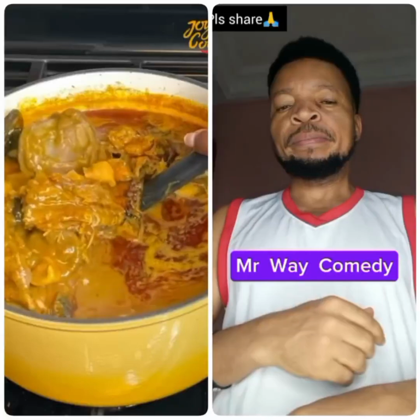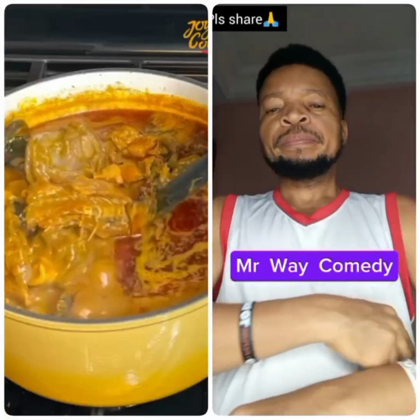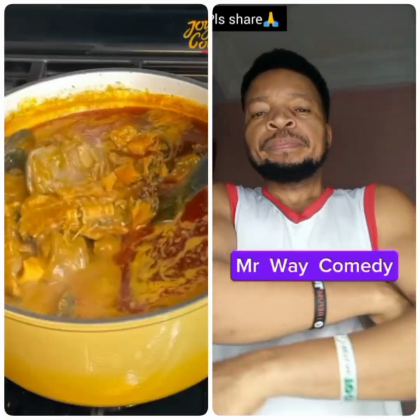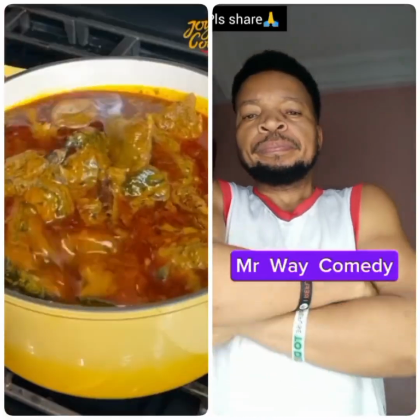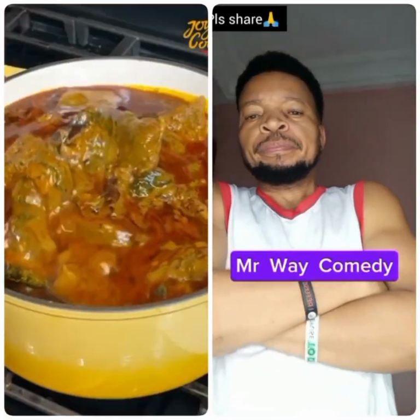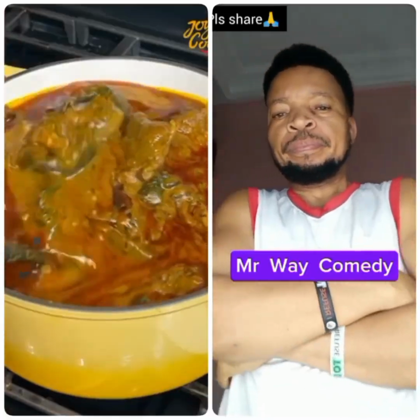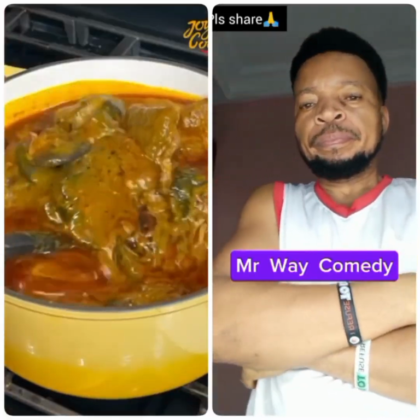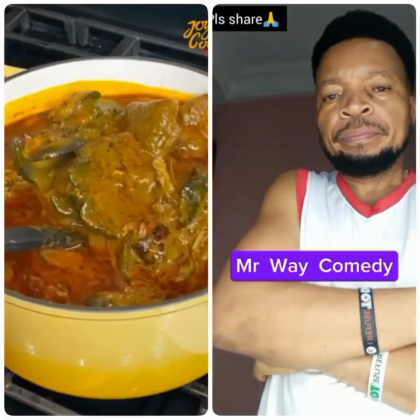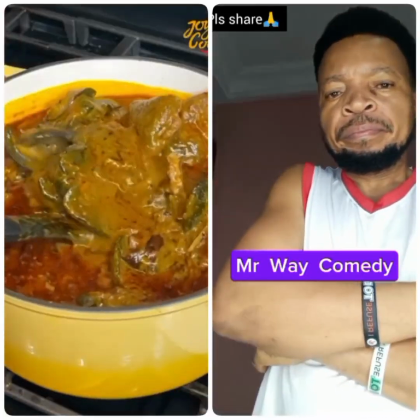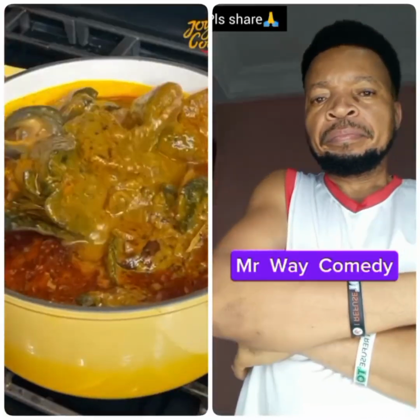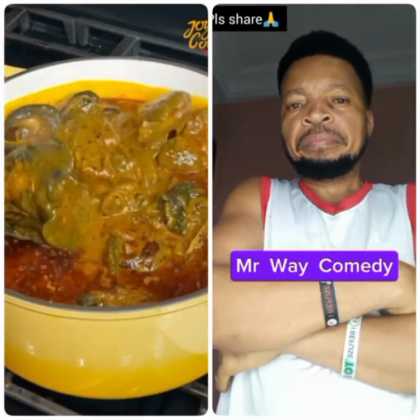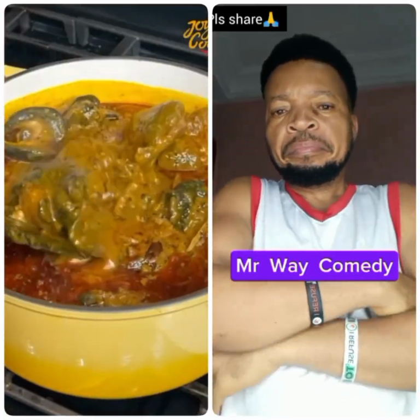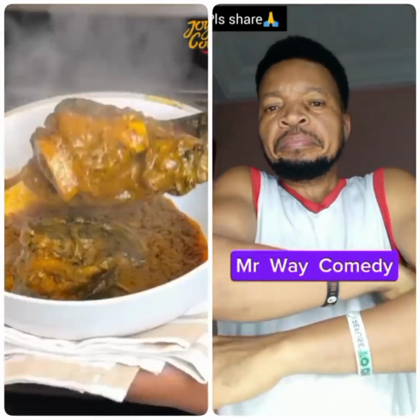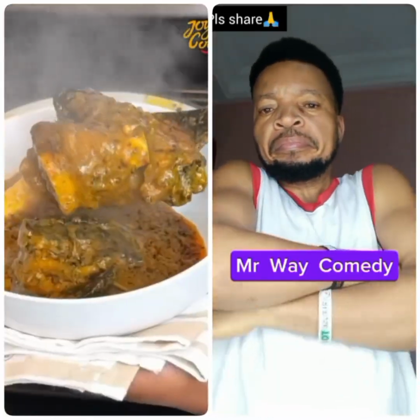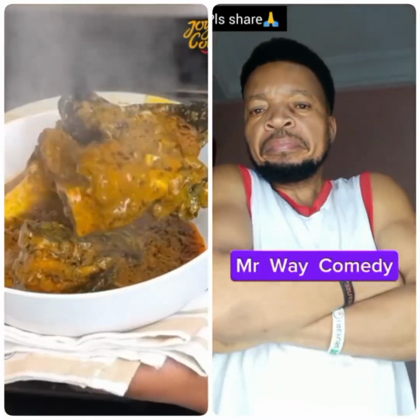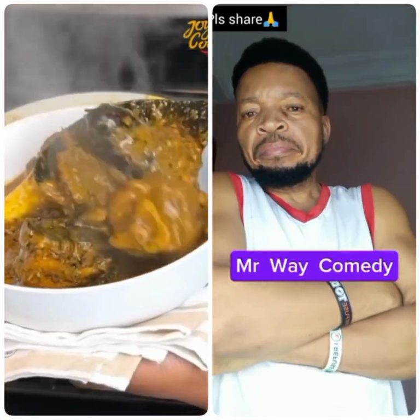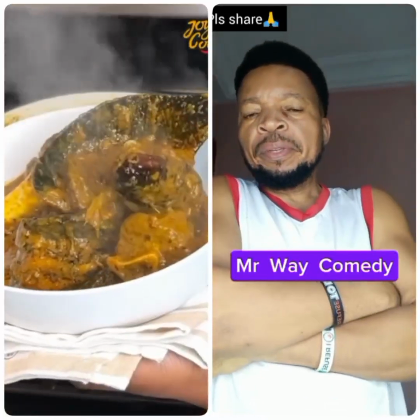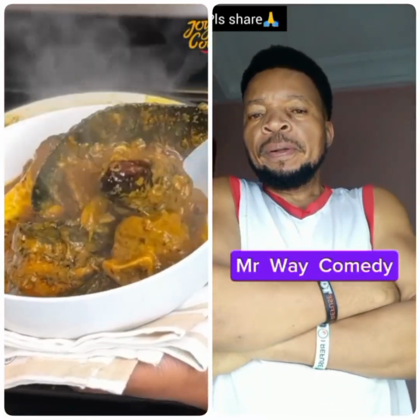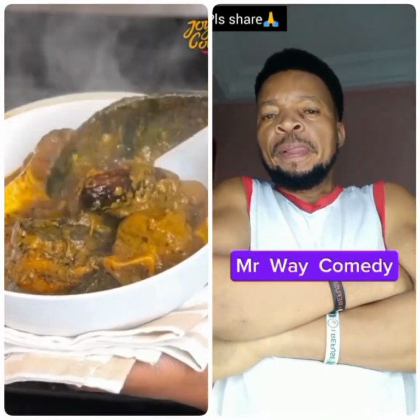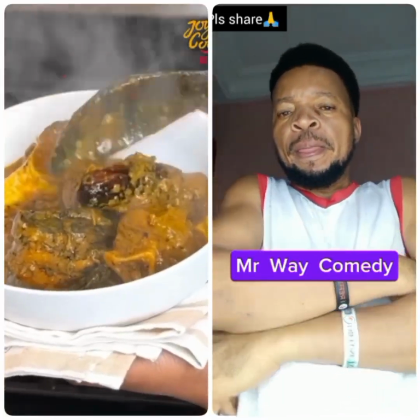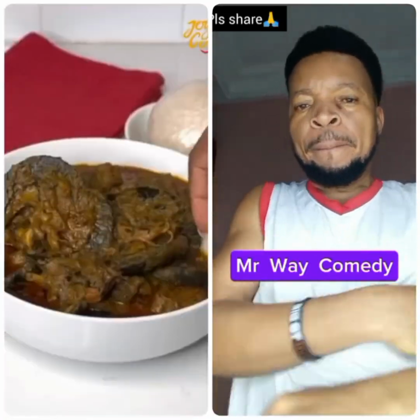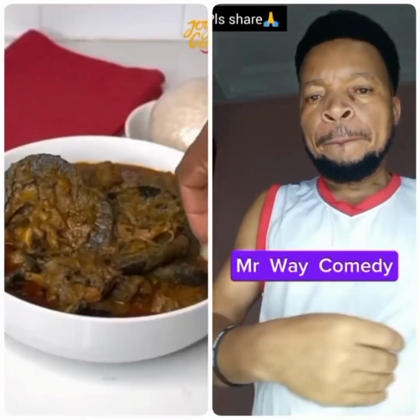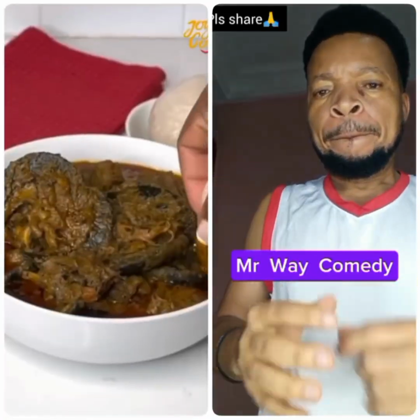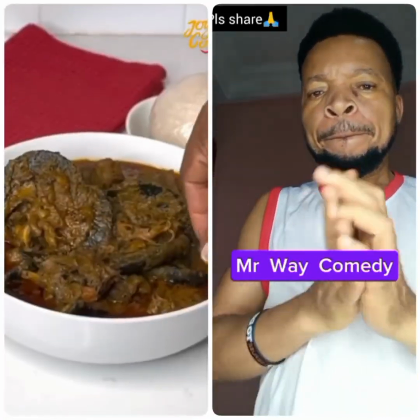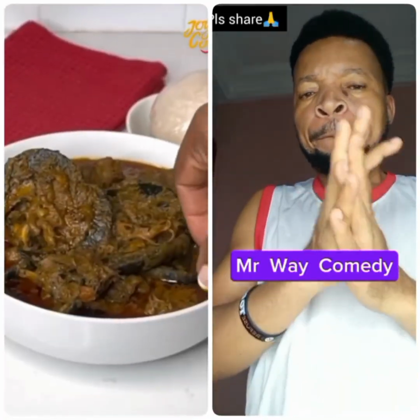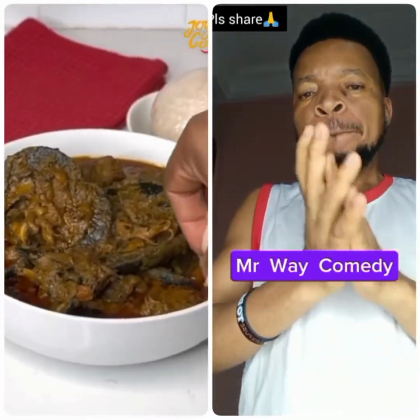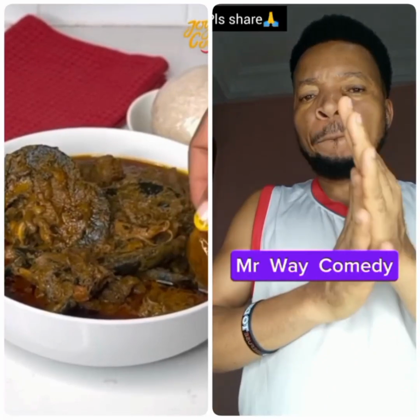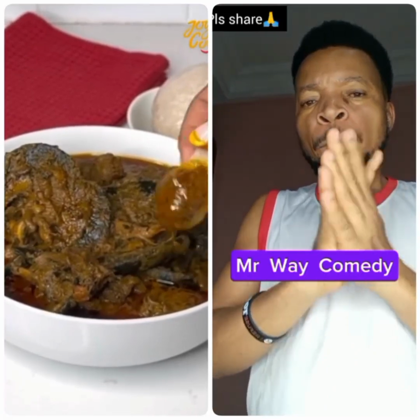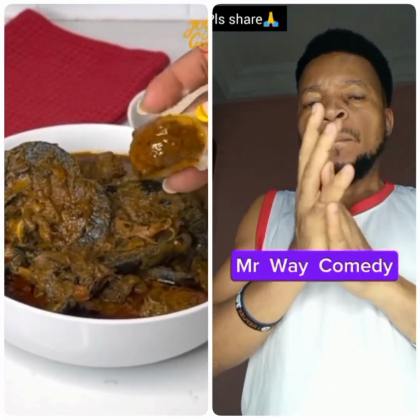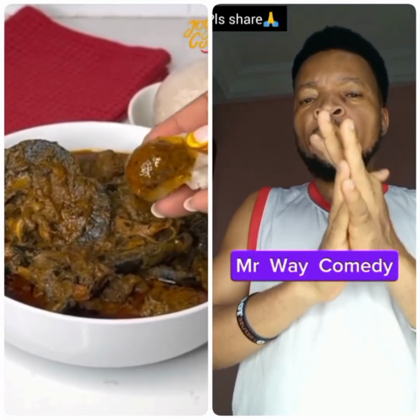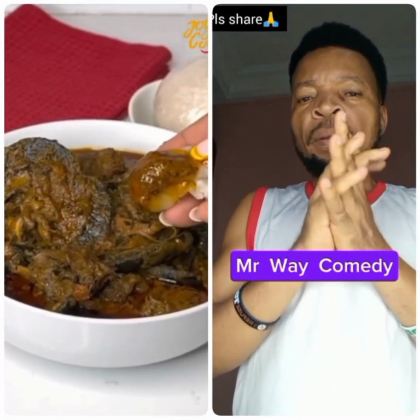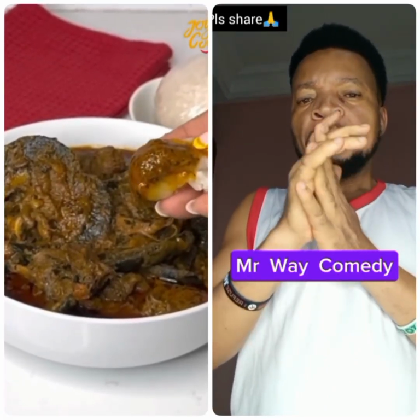Welcome back. Today I have this banga soup recipe for you to try — so delicious. So keep watching, let's begin.